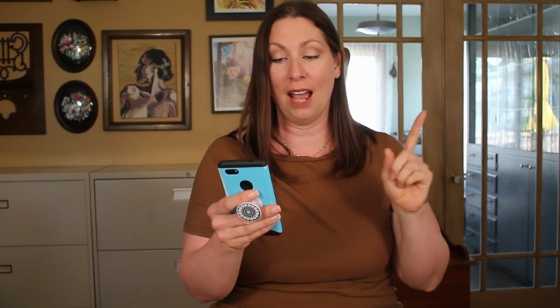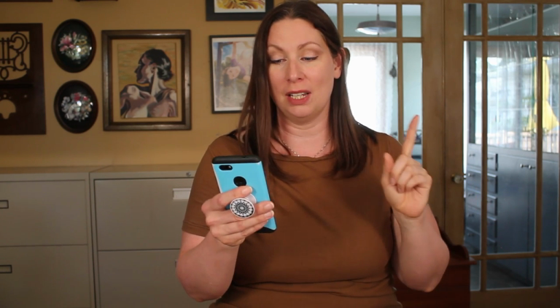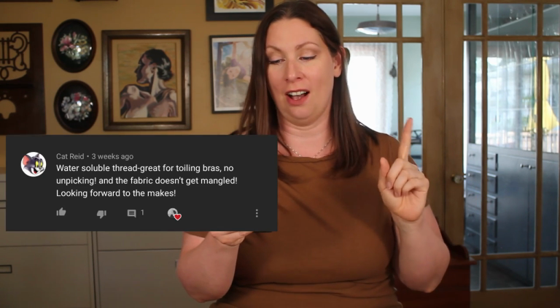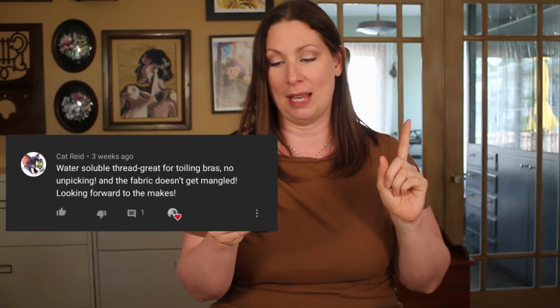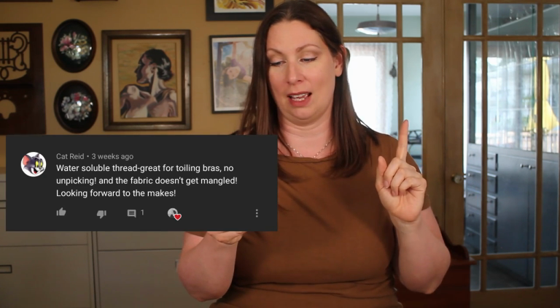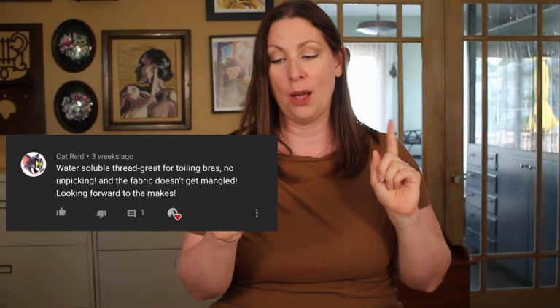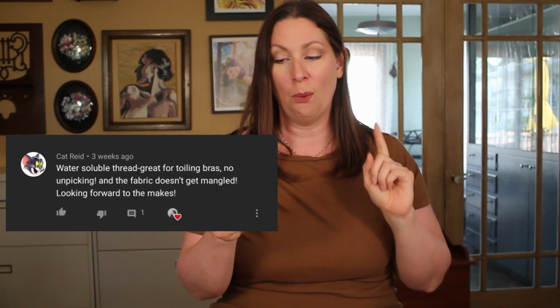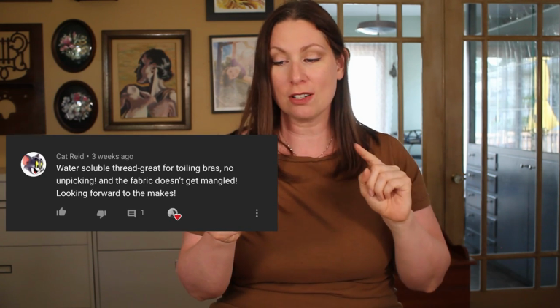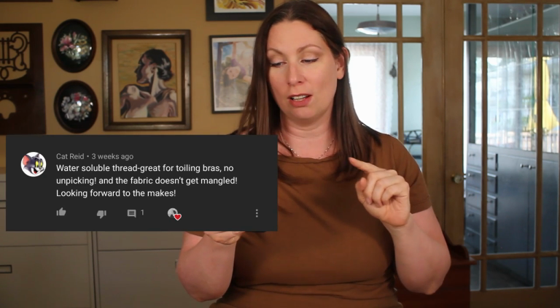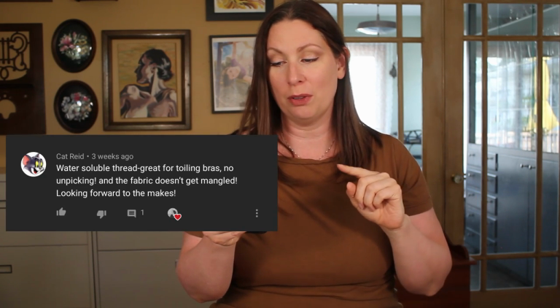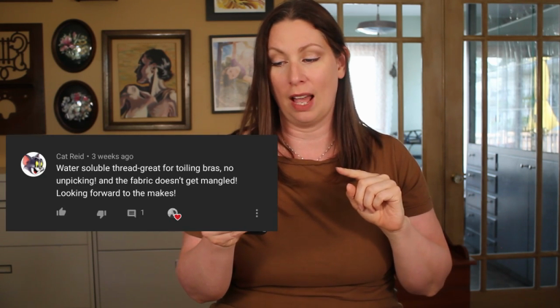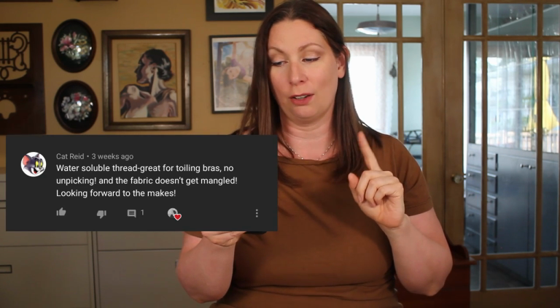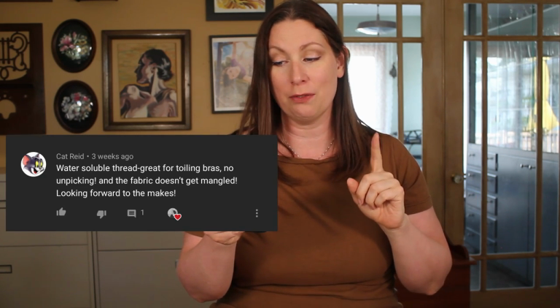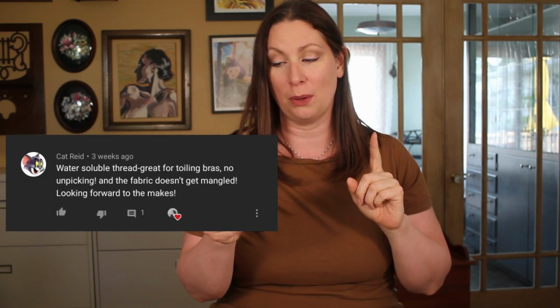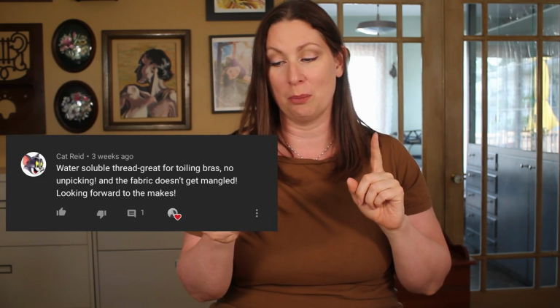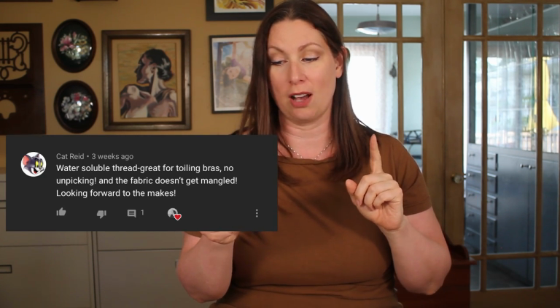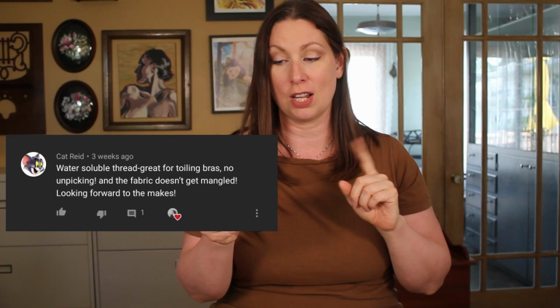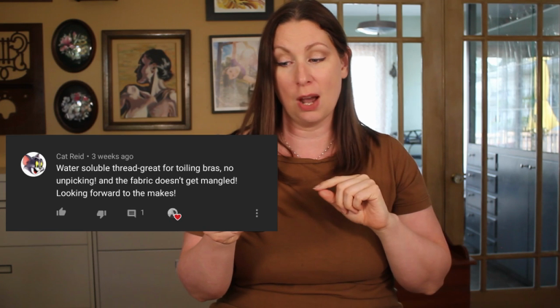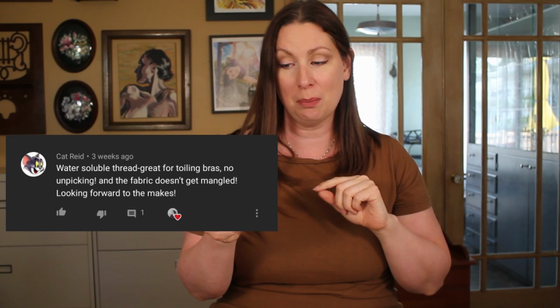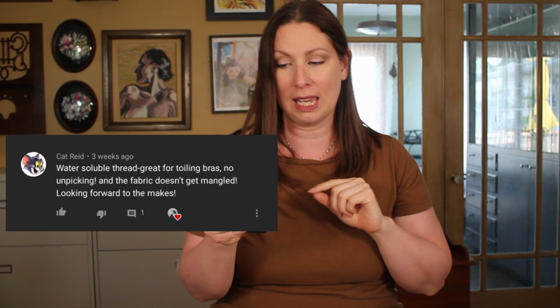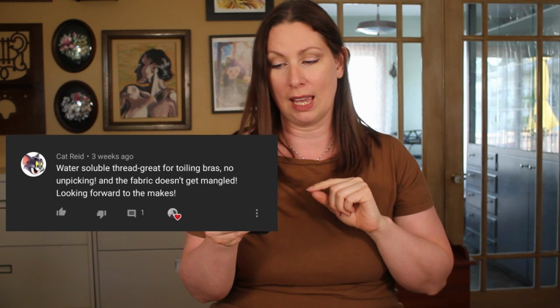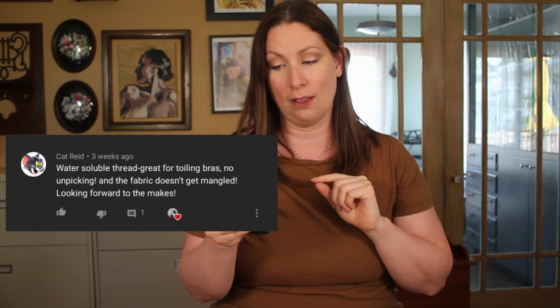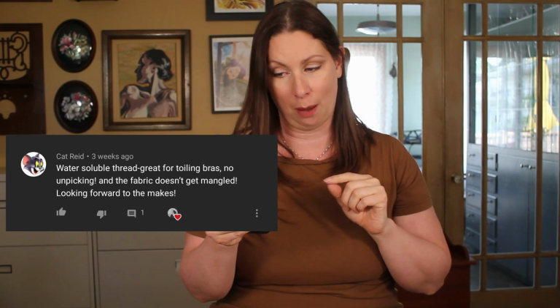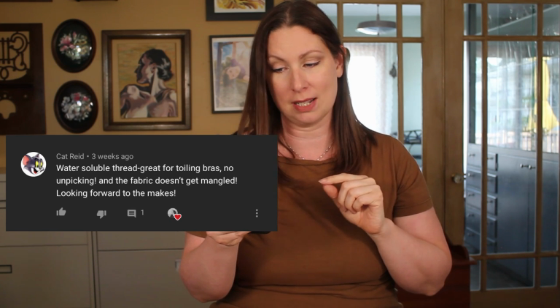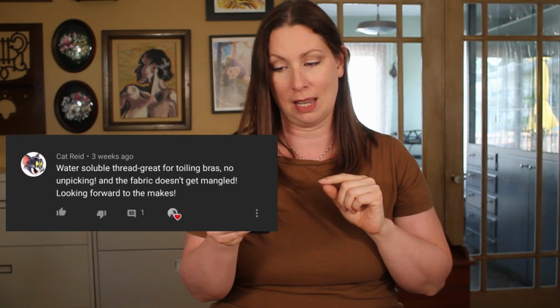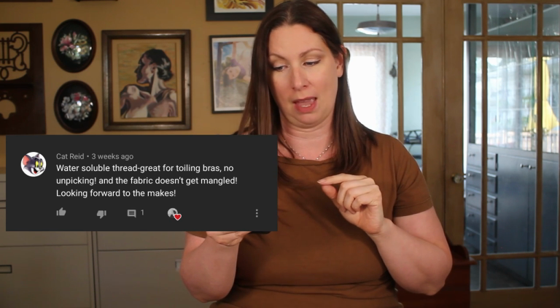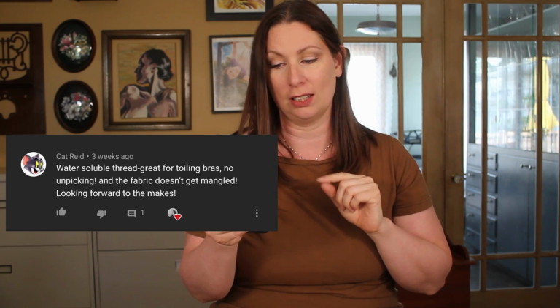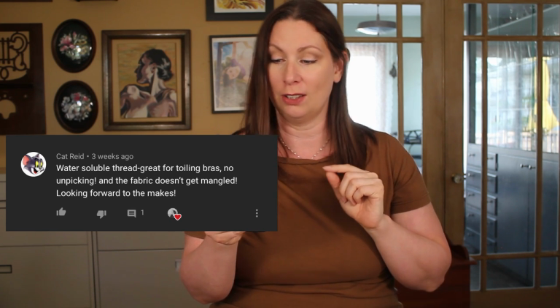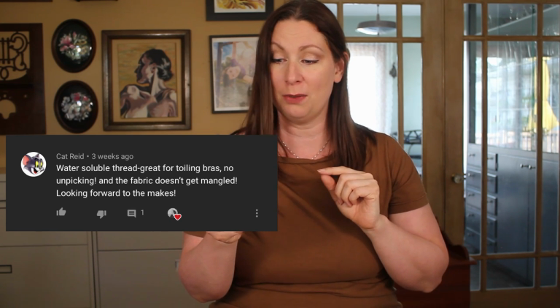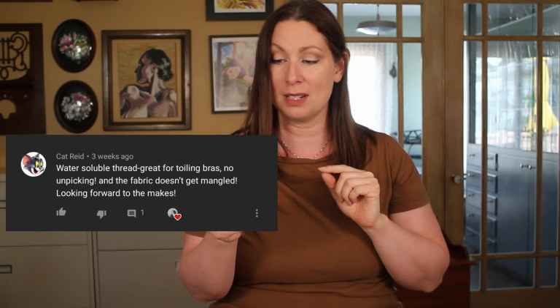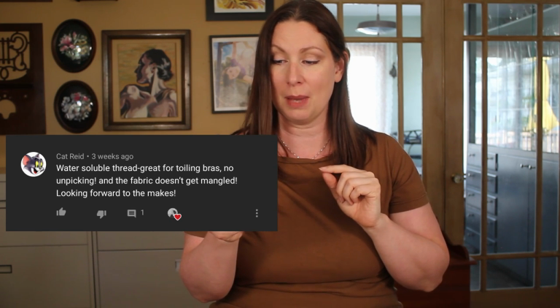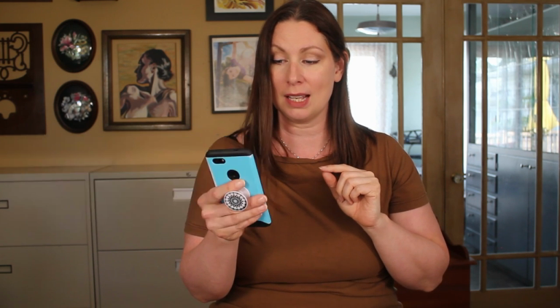Kat Reid commented: 'Water-soluble thread — great for toiling bras, no unpicking, and the fabric doesn't get mangled. Looking forward to the makes.'